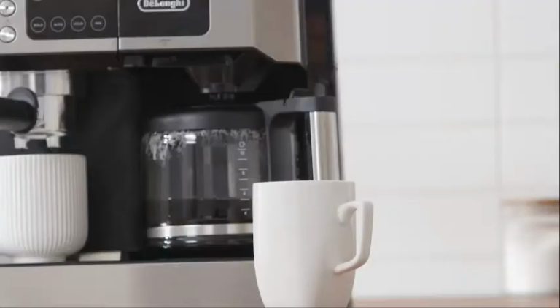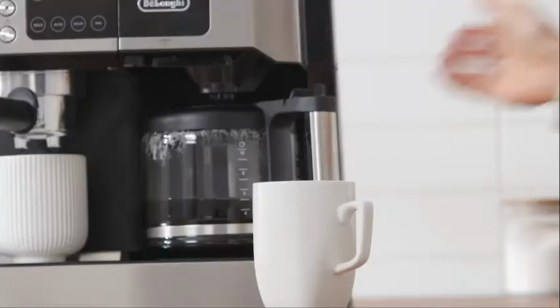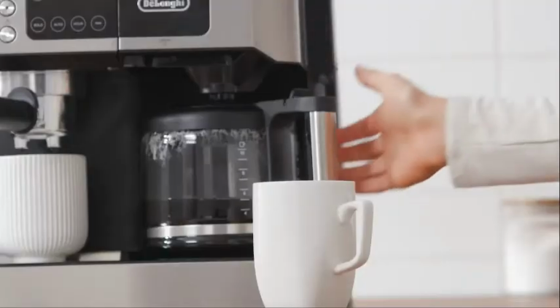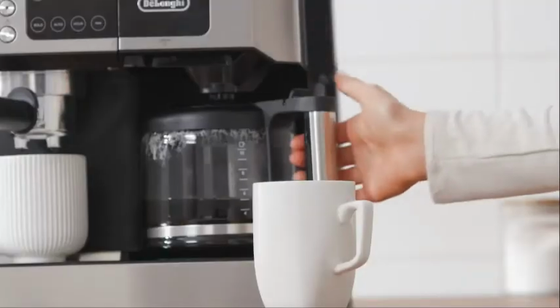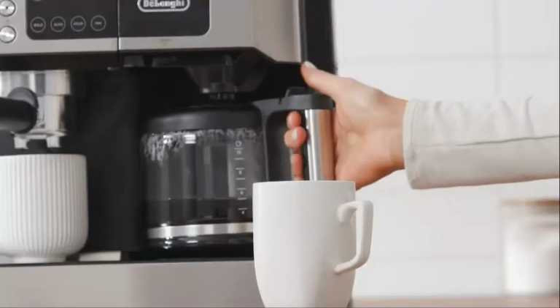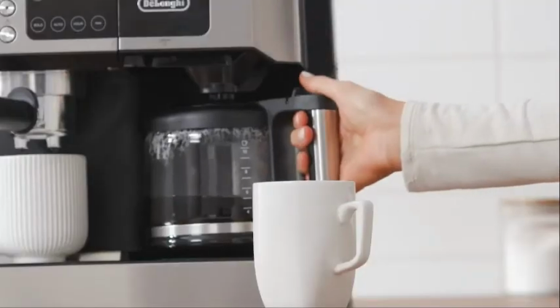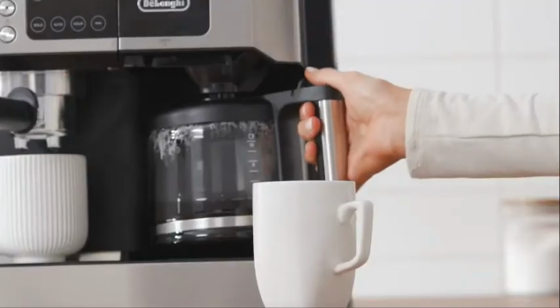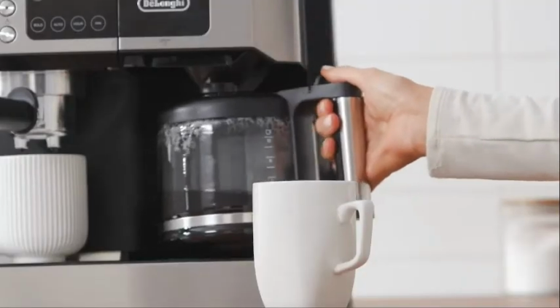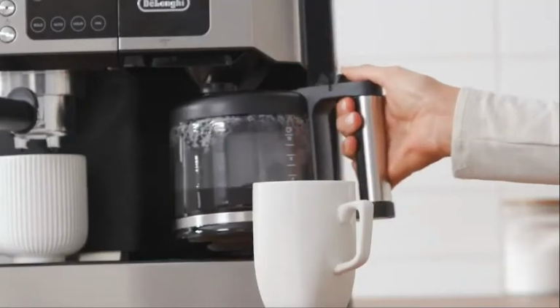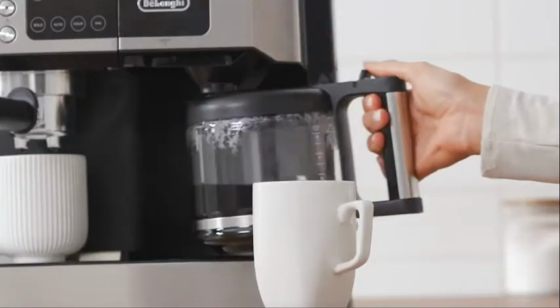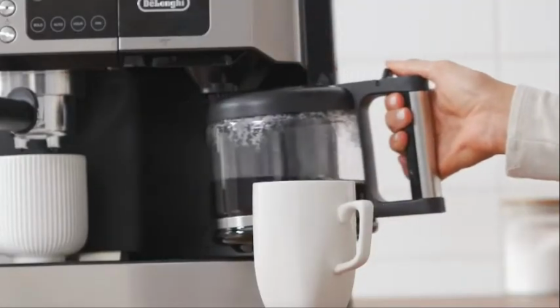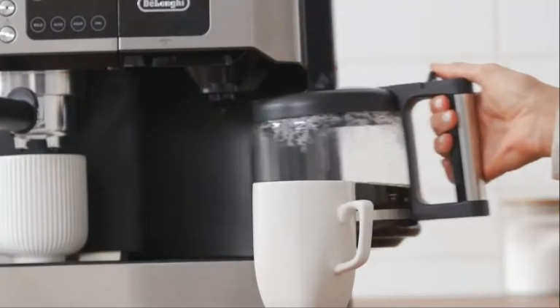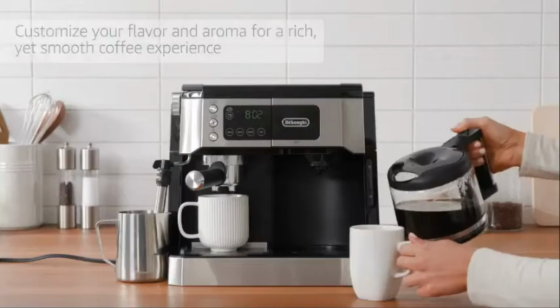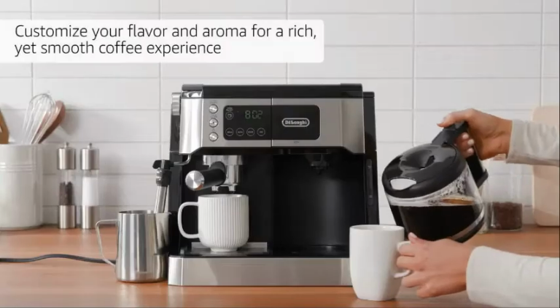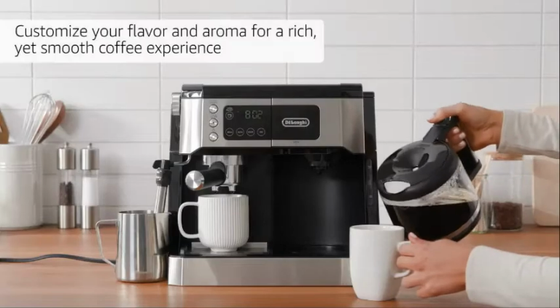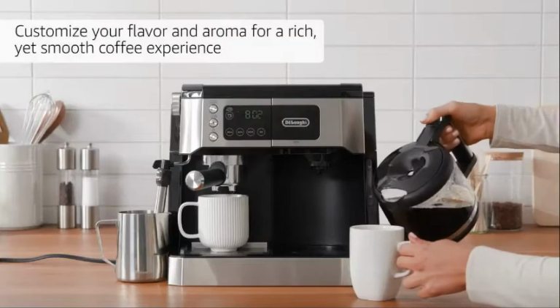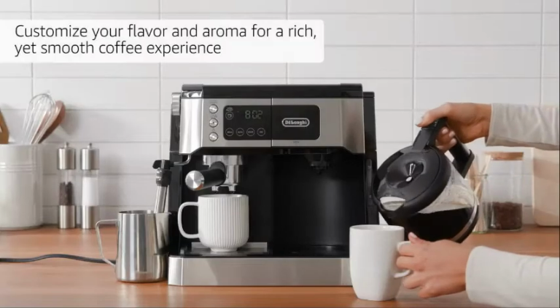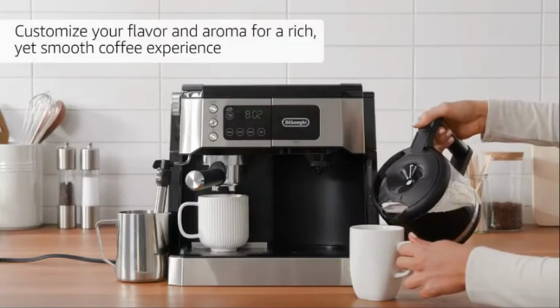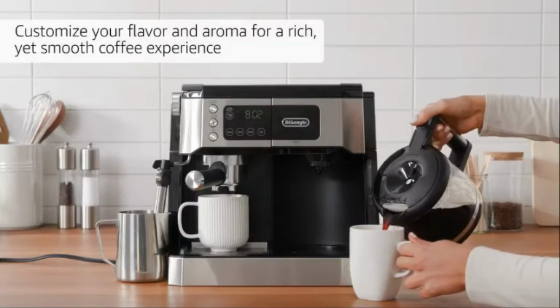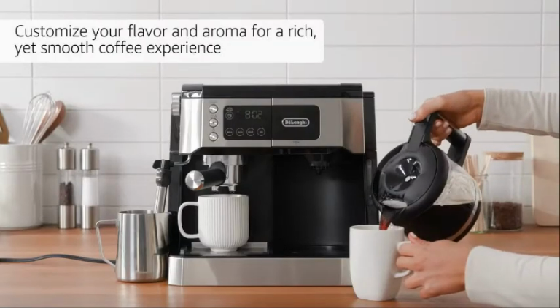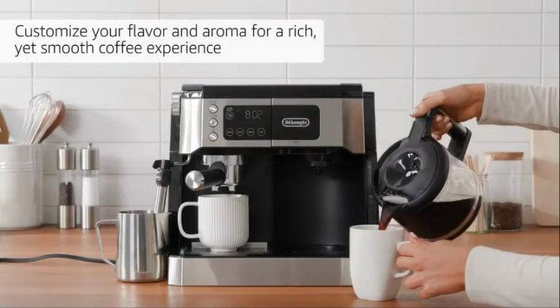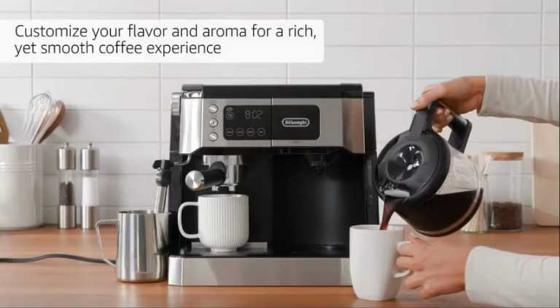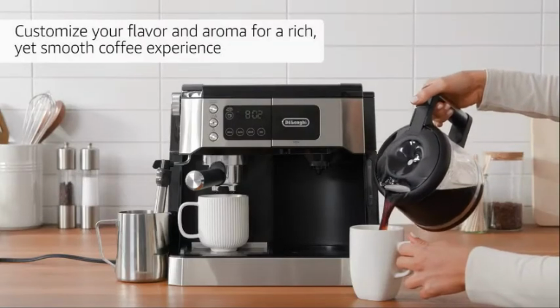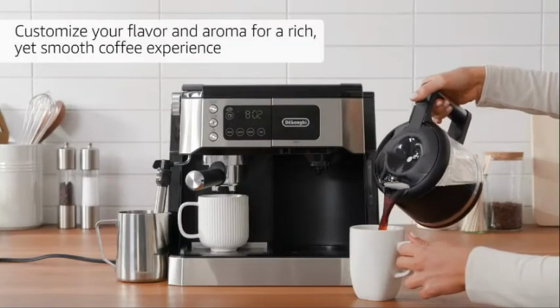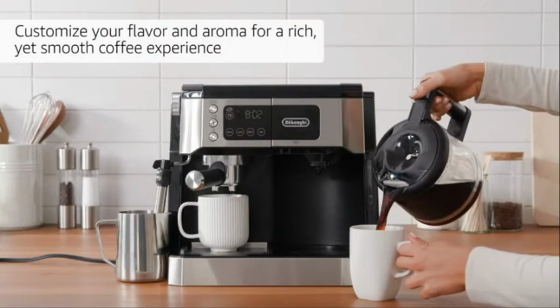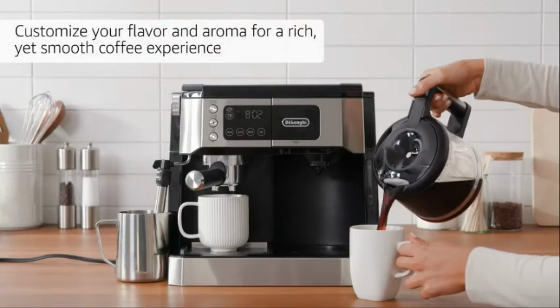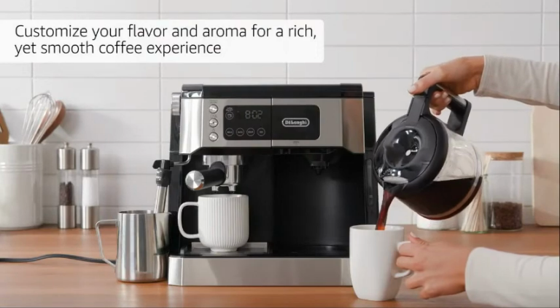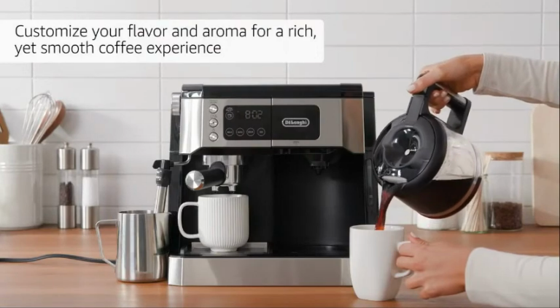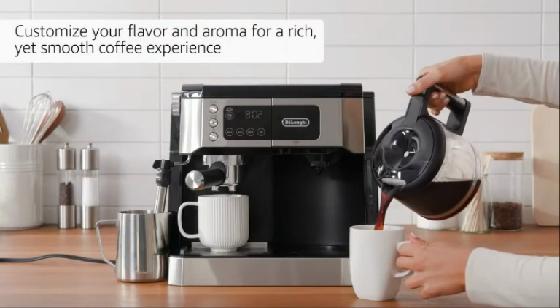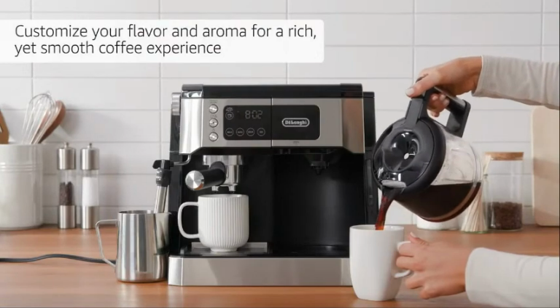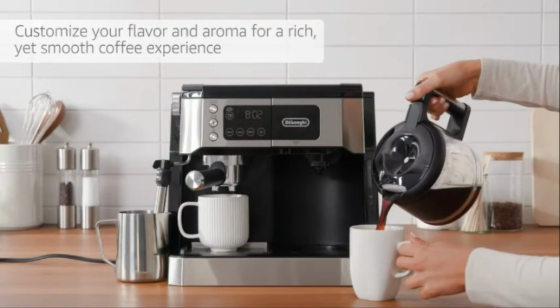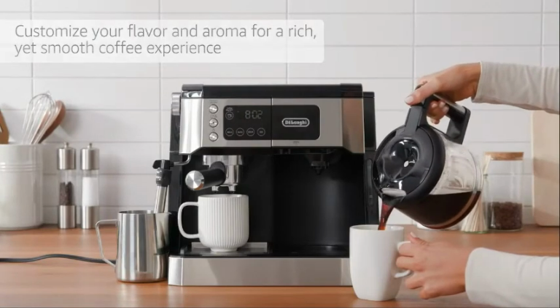Customize your preference of flavor and aroma for a rich yet smooth coffee experience.